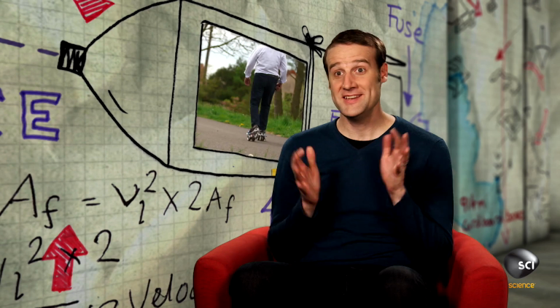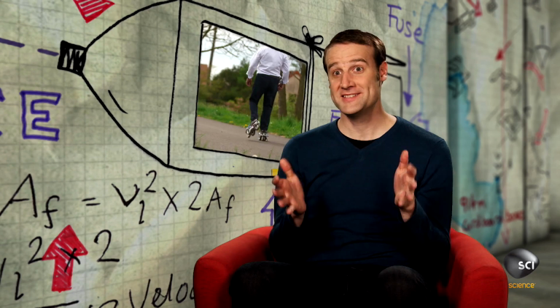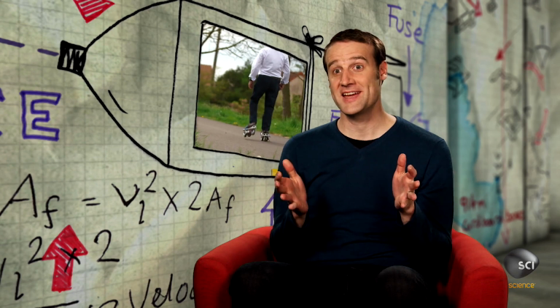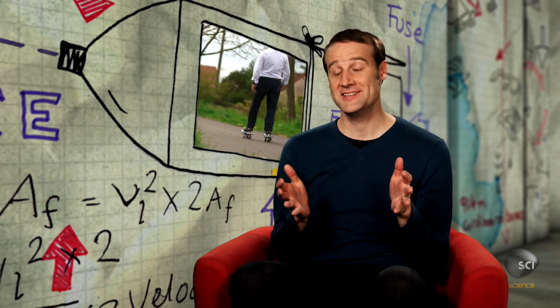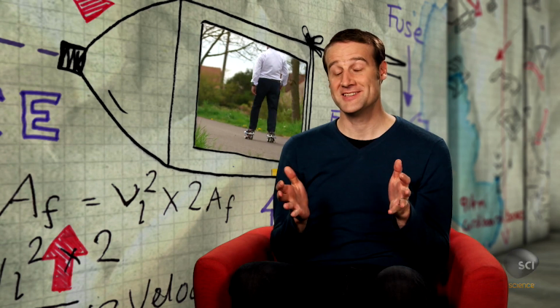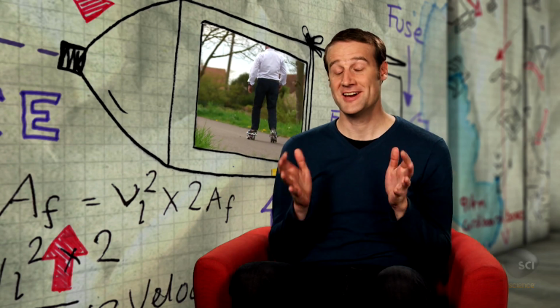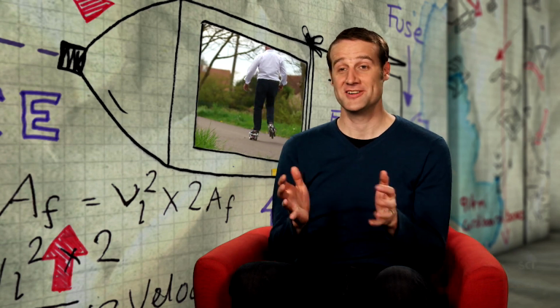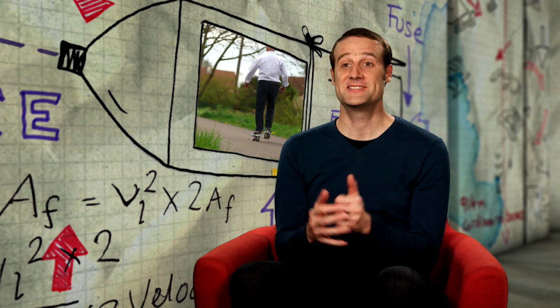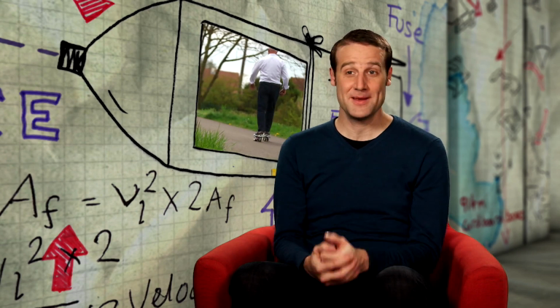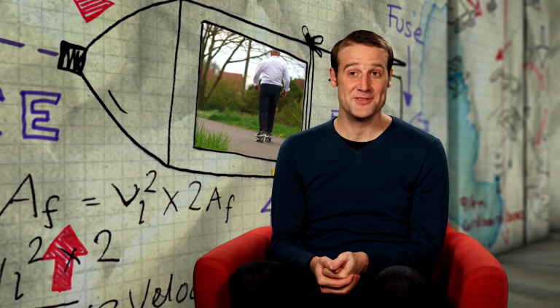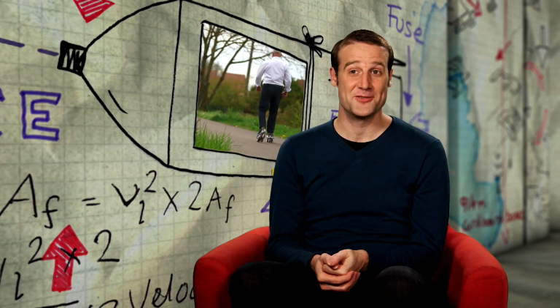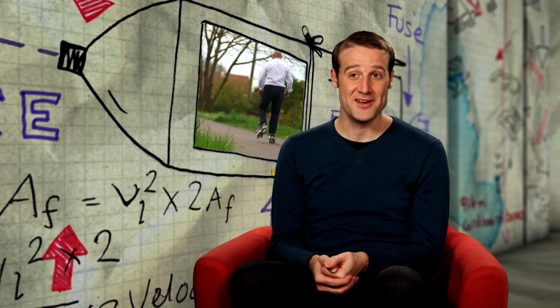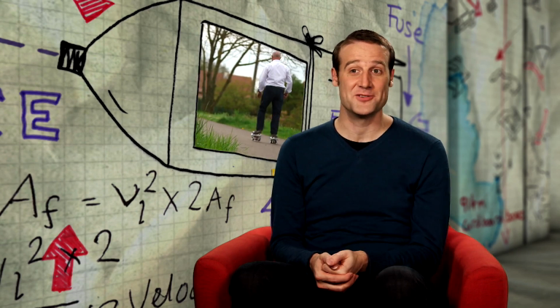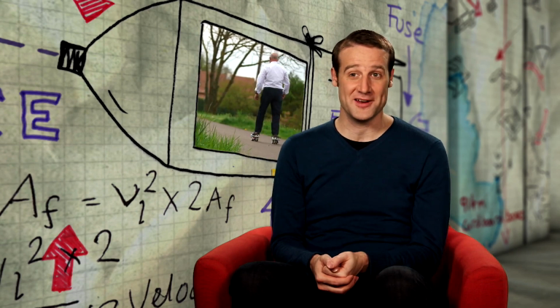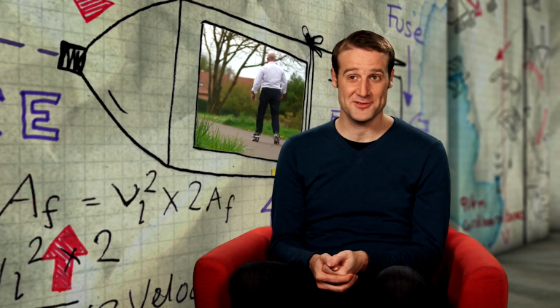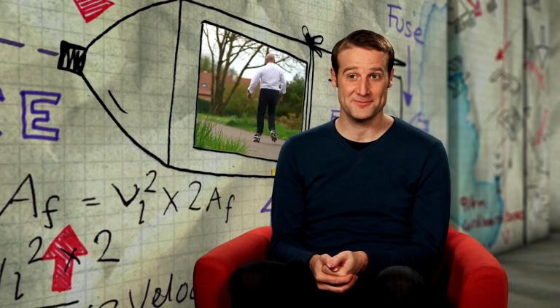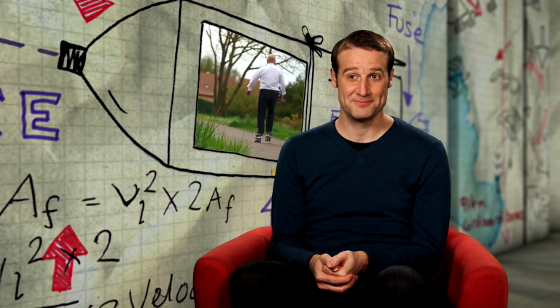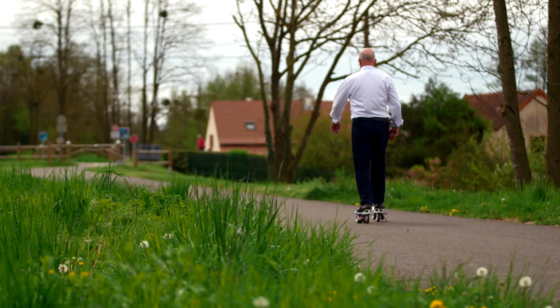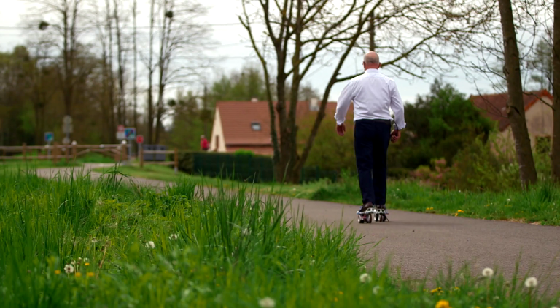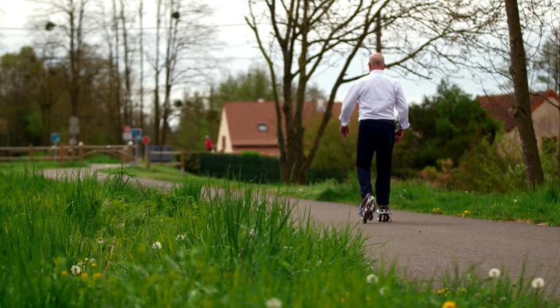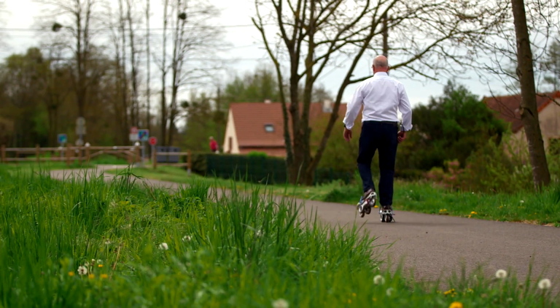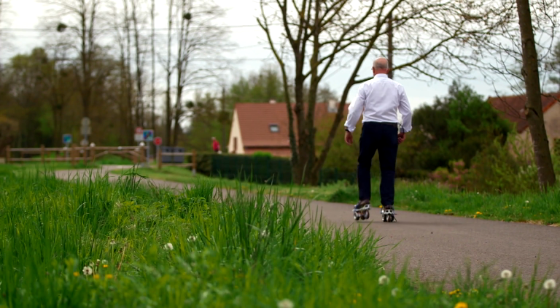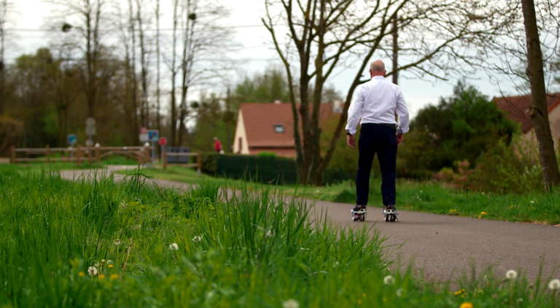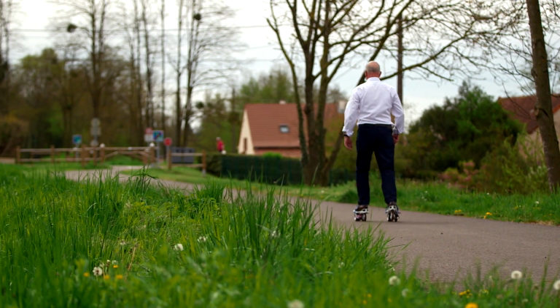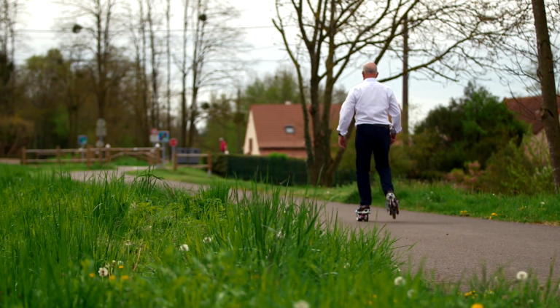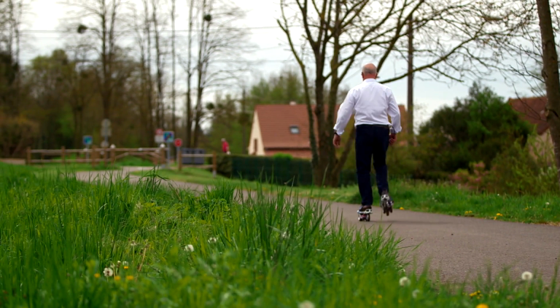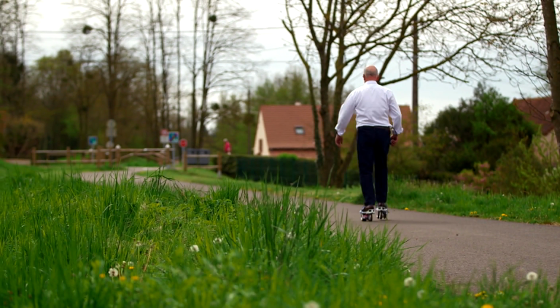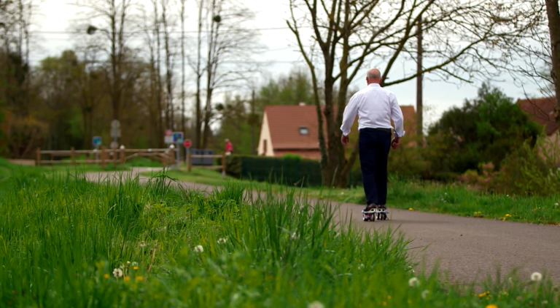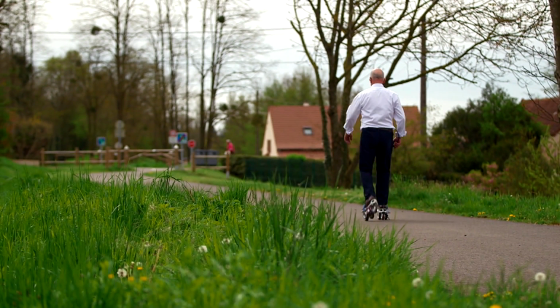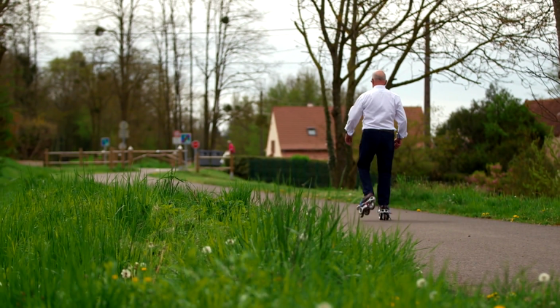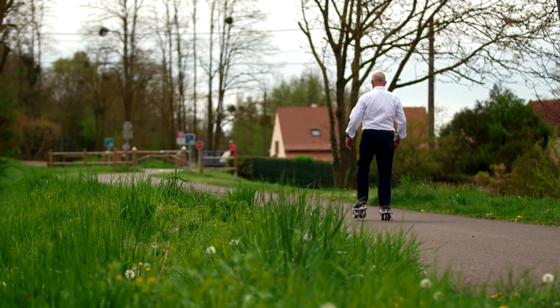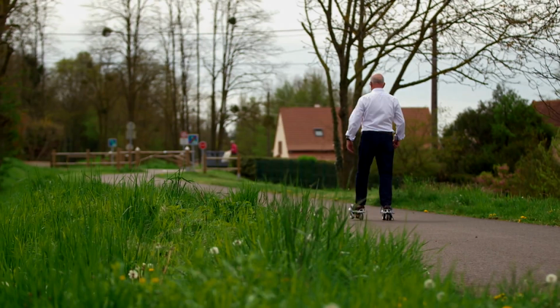These skates are a step in the right direction. Paul, it looks like you're on a roll.